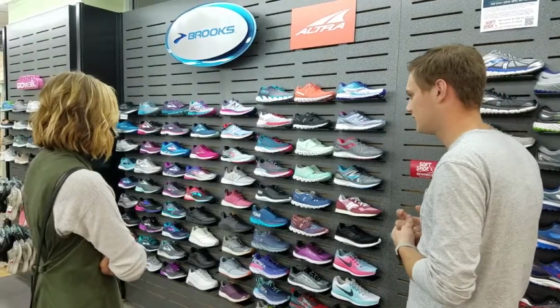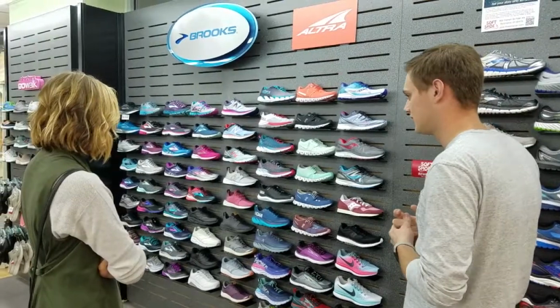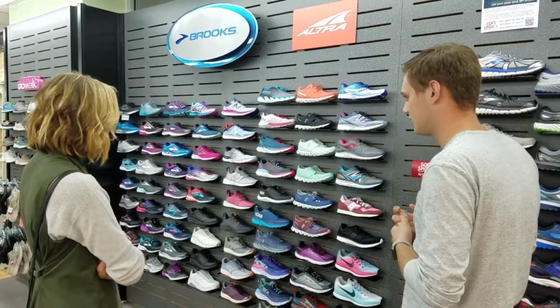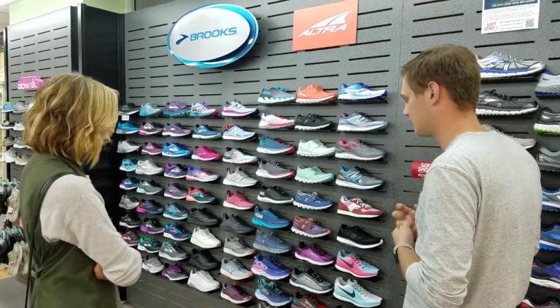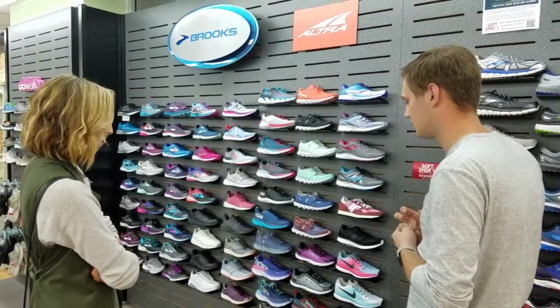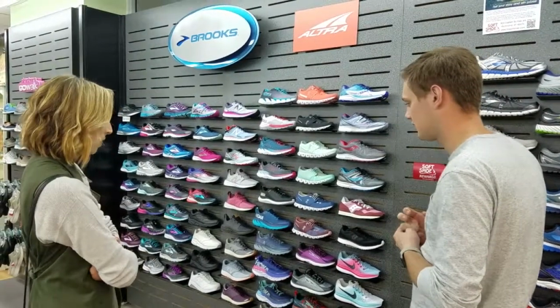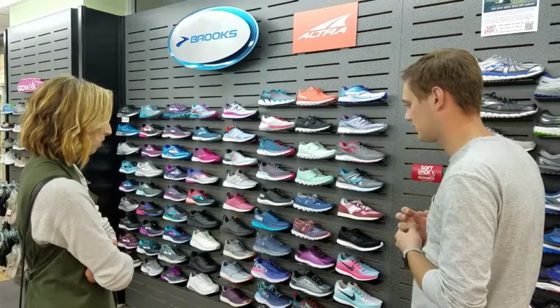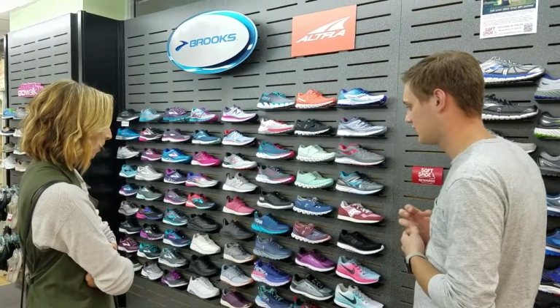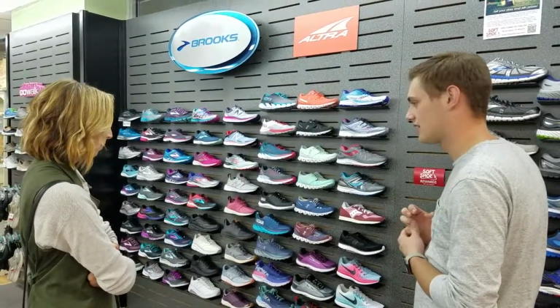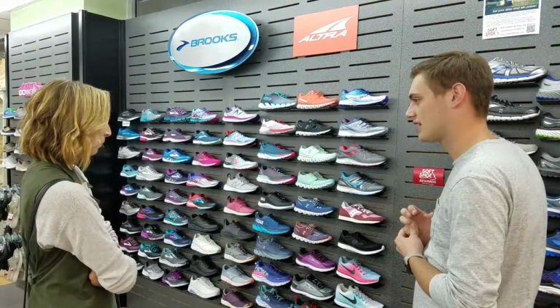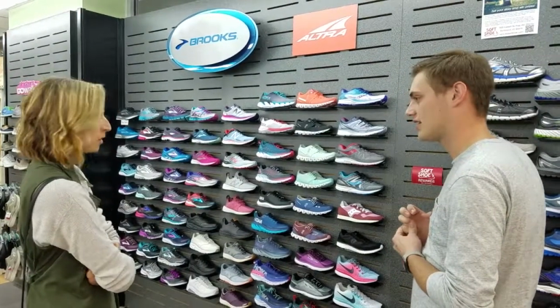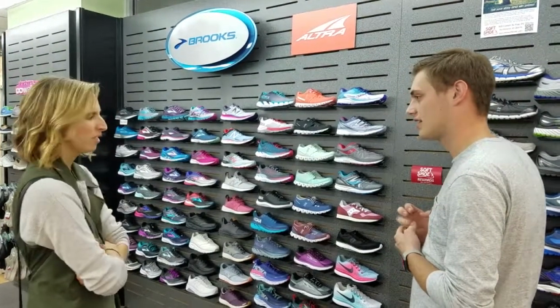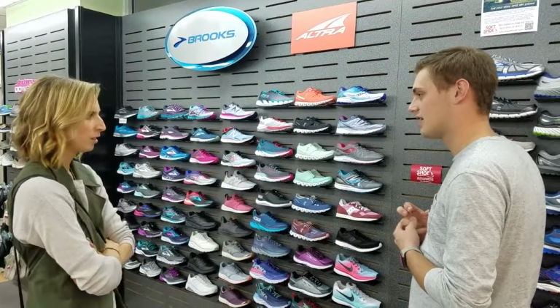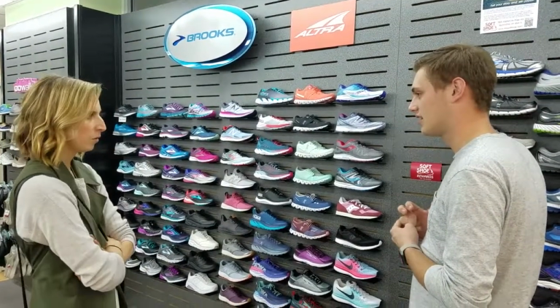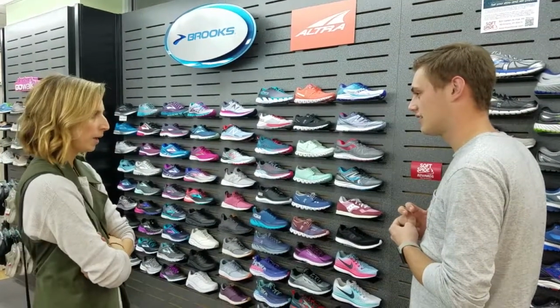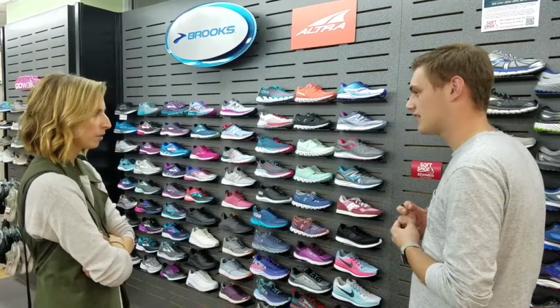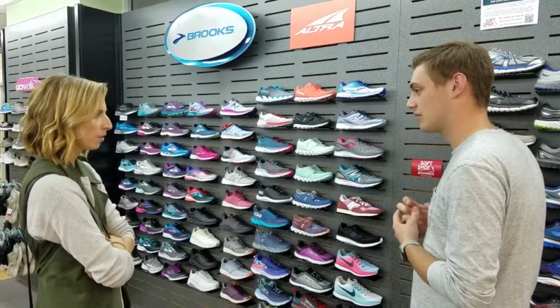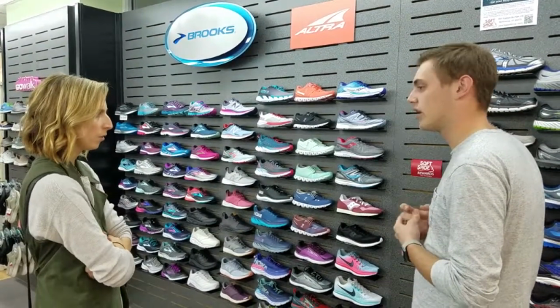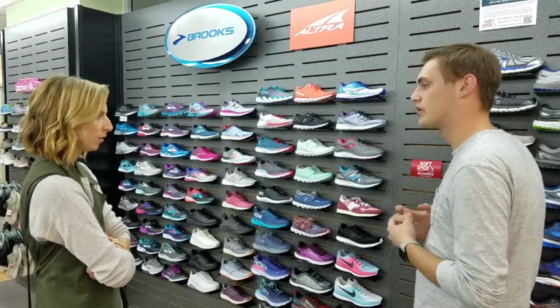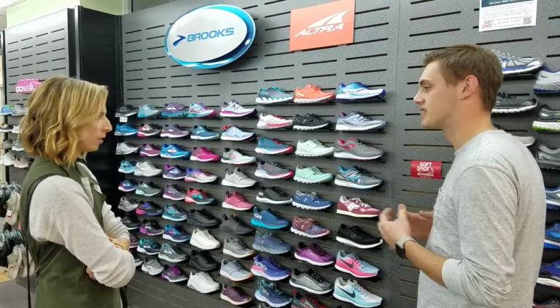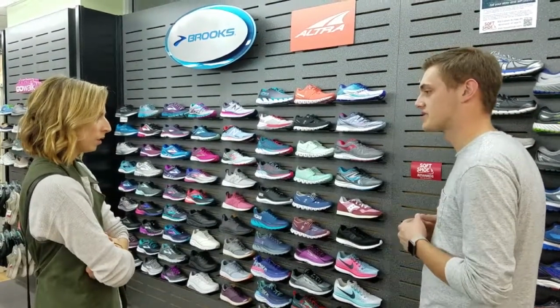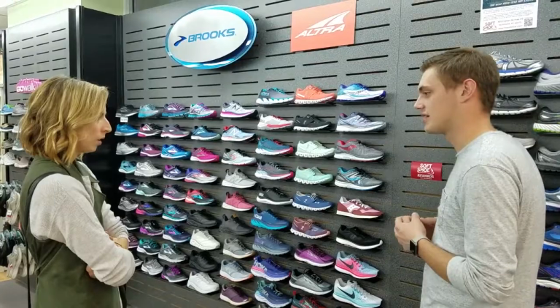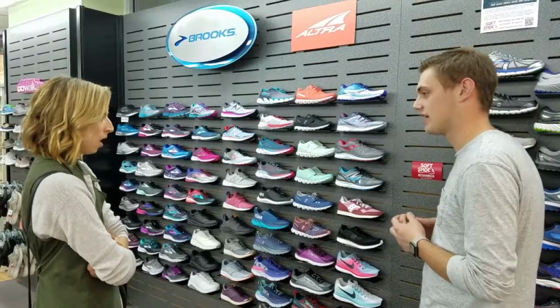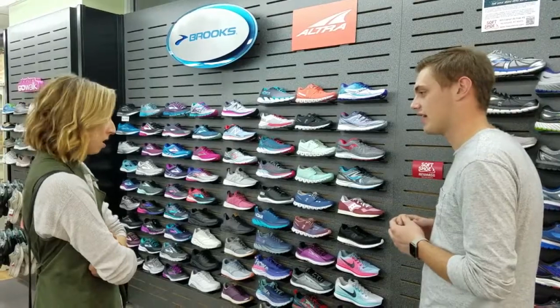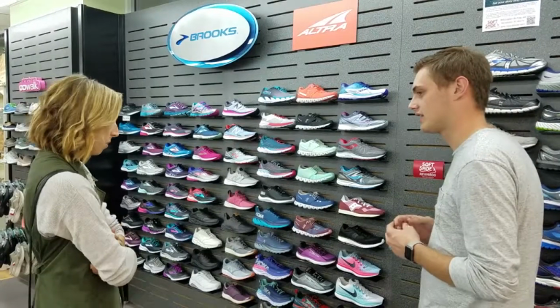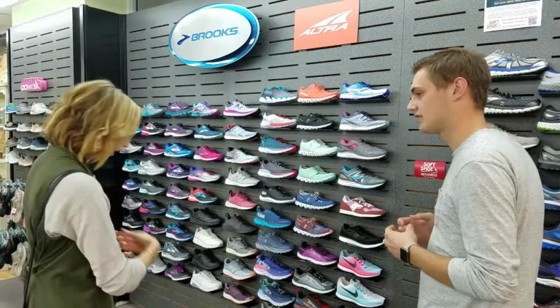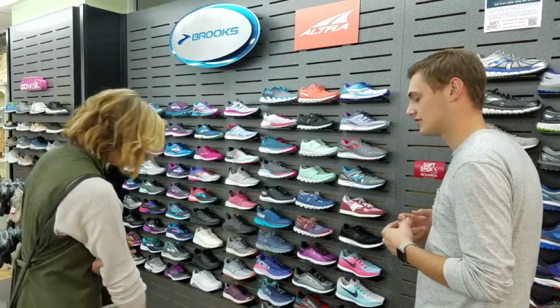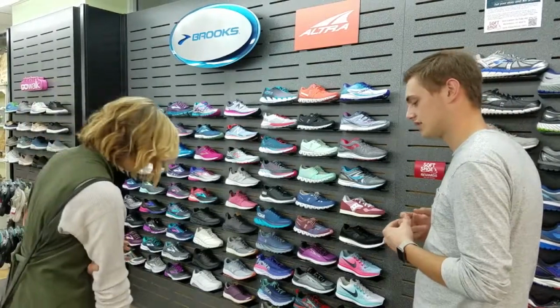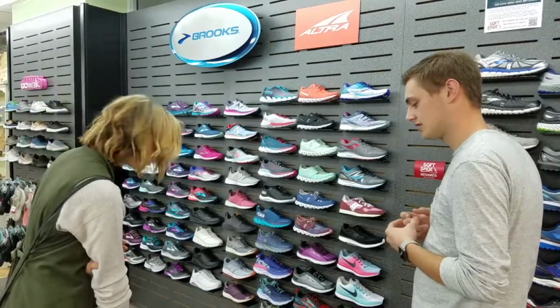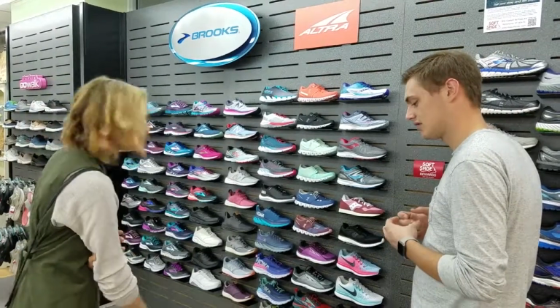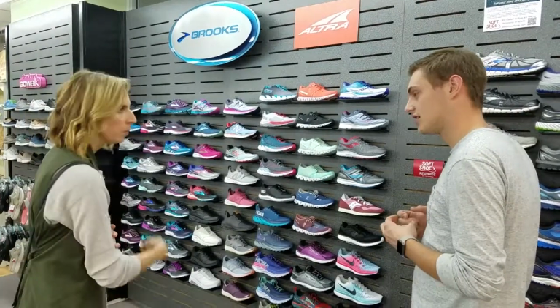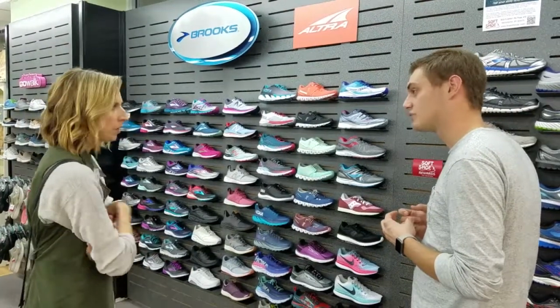And the ones that I have now, I've been experiencing a lot of pain. Where are you experiencing a lot of pain? Mainly in the forefront of my feet.